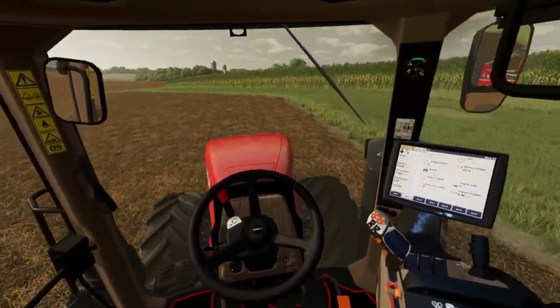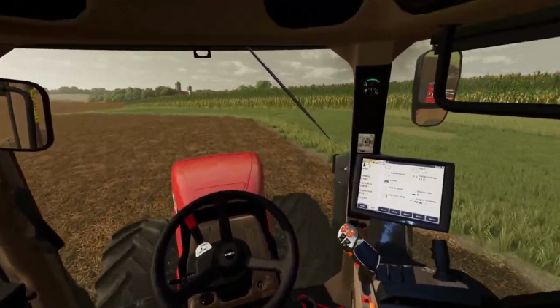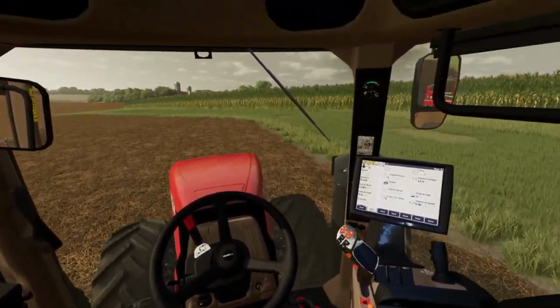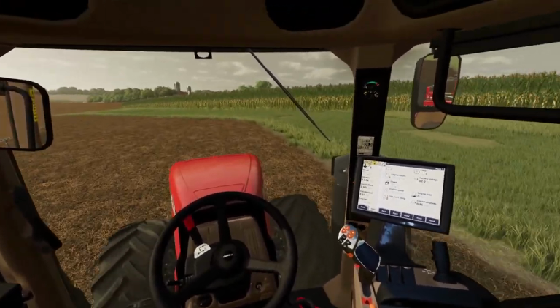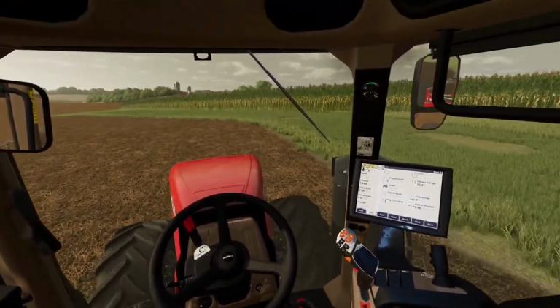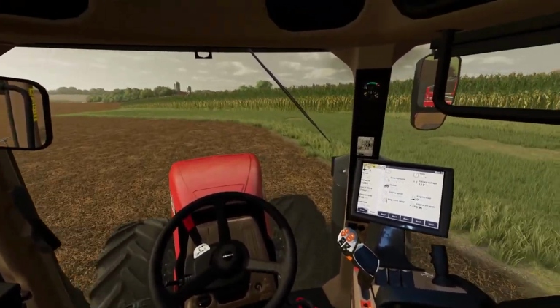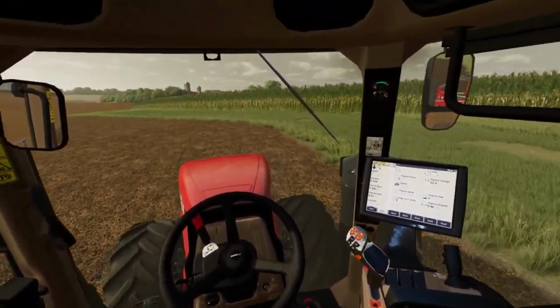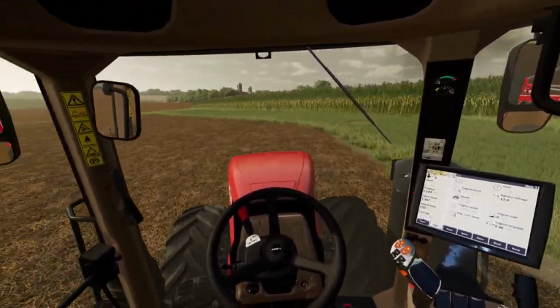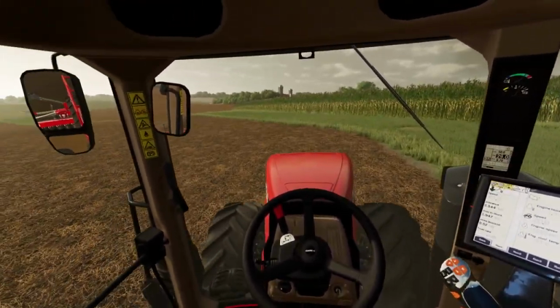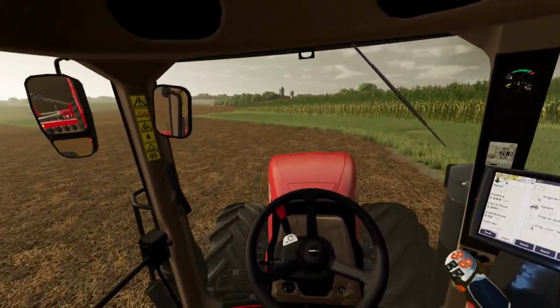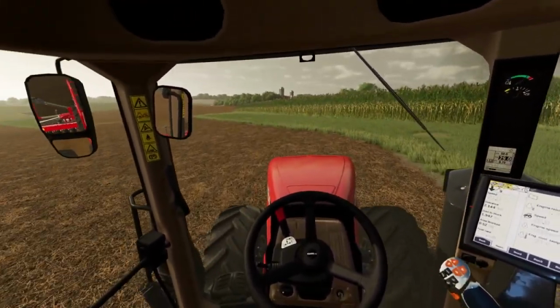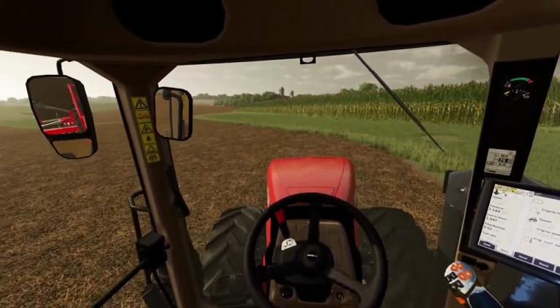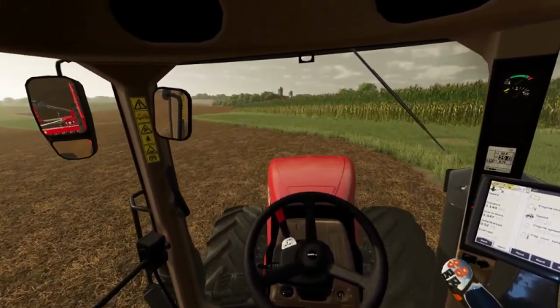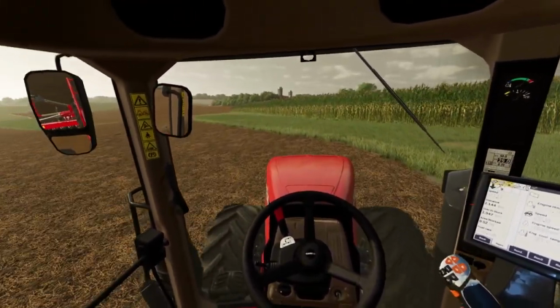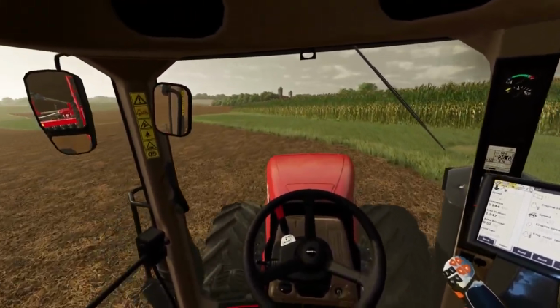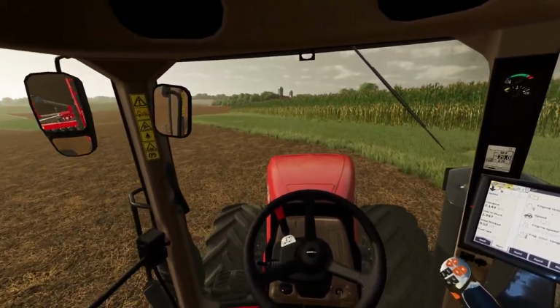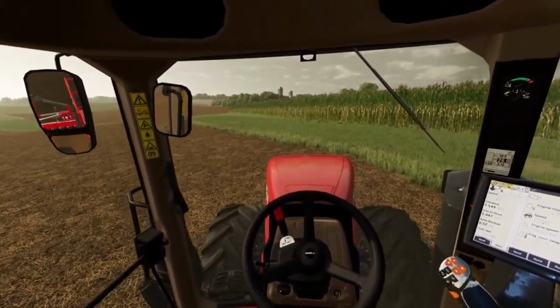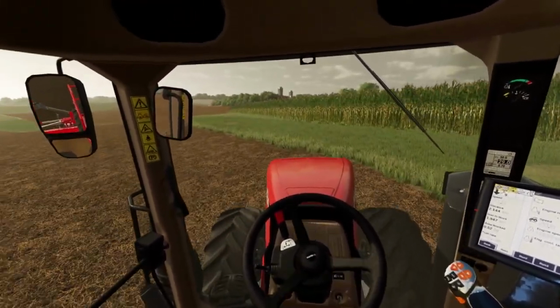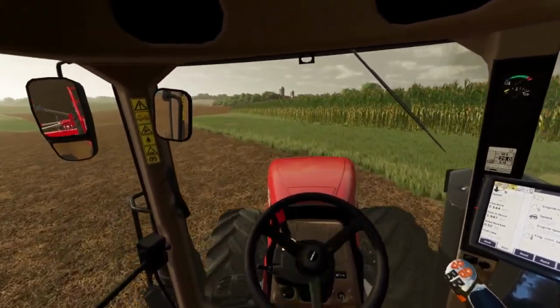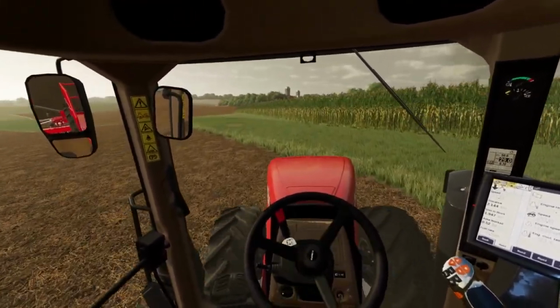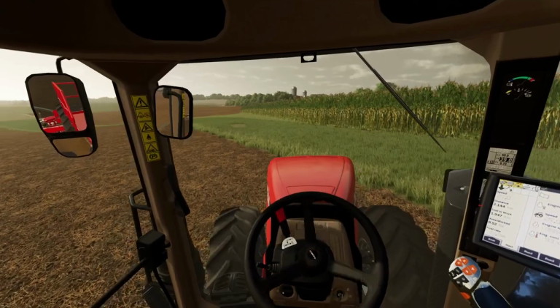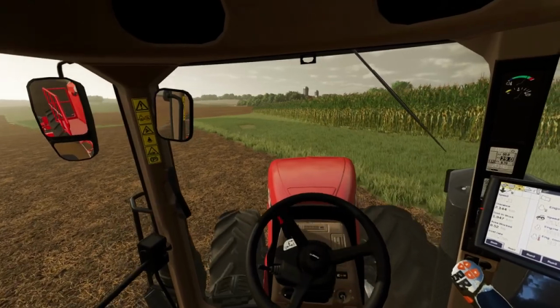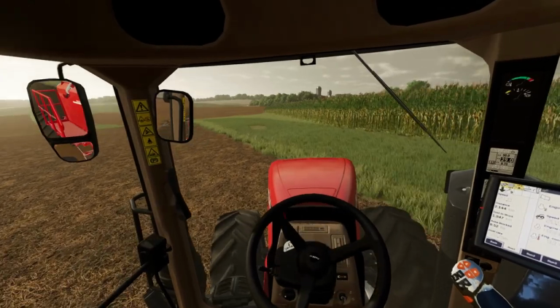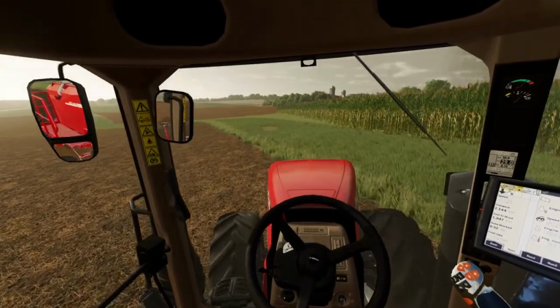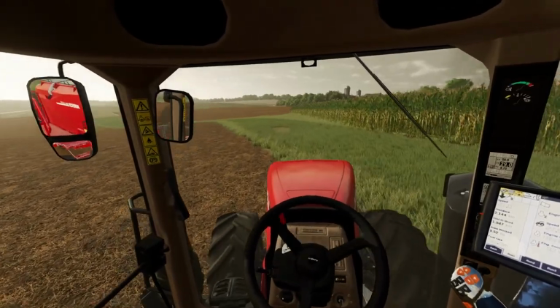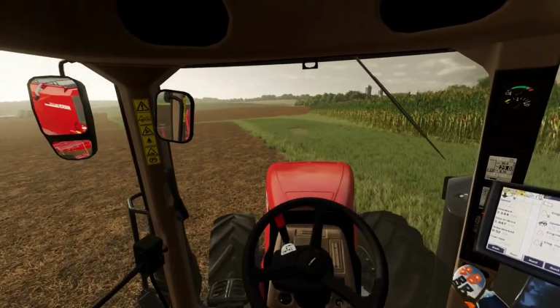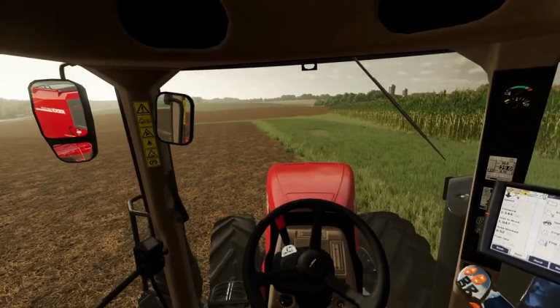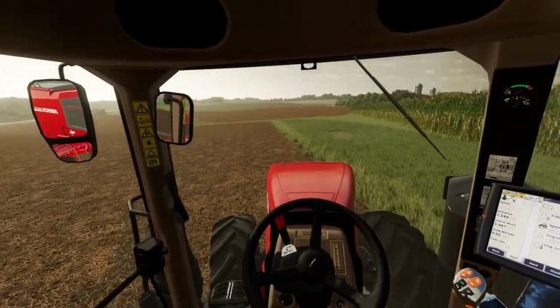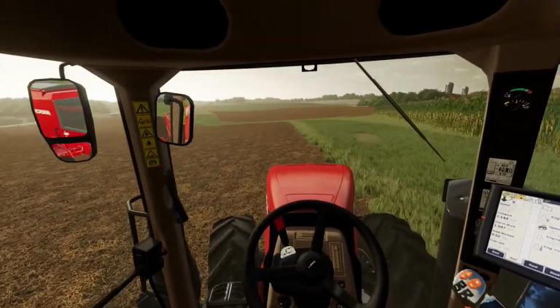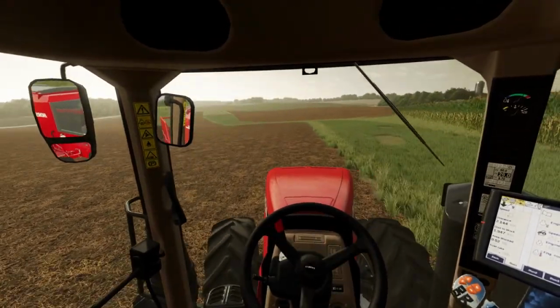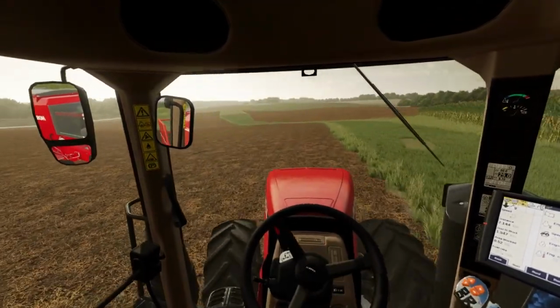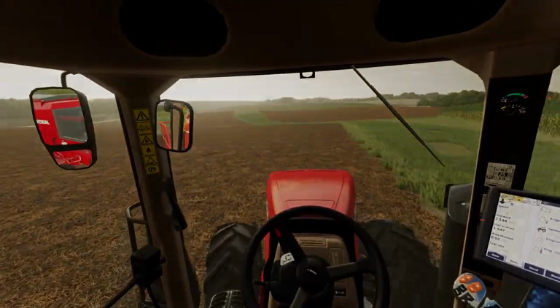Corn's looking good. The beet field's looking good. So see you guys in a little bit.